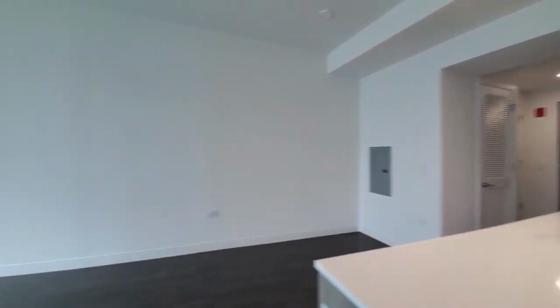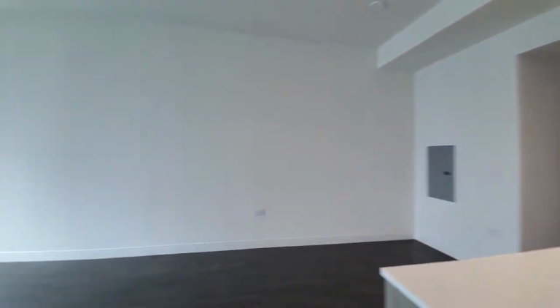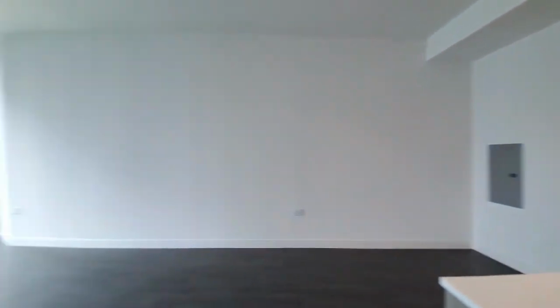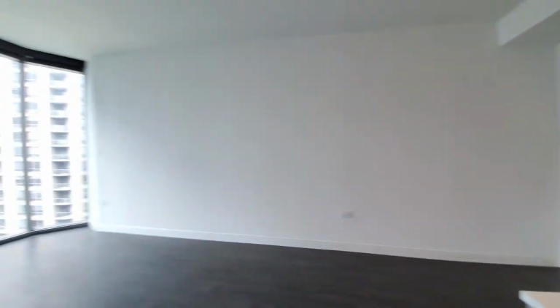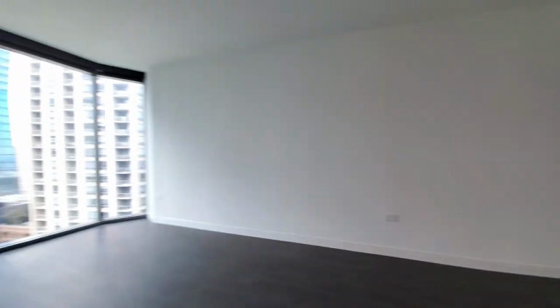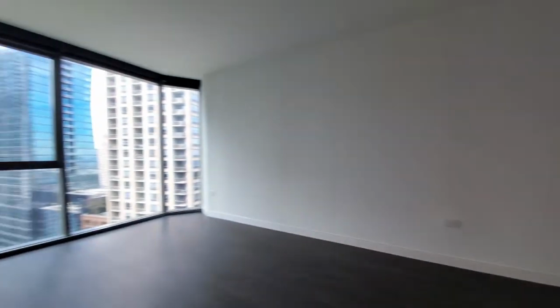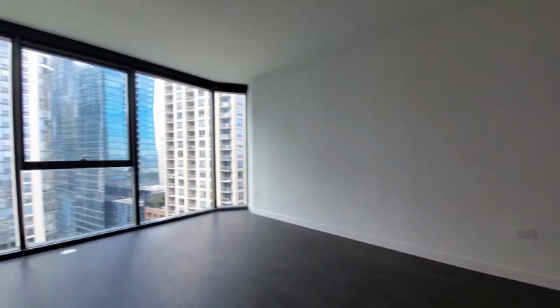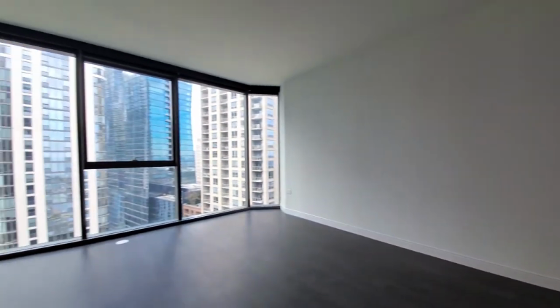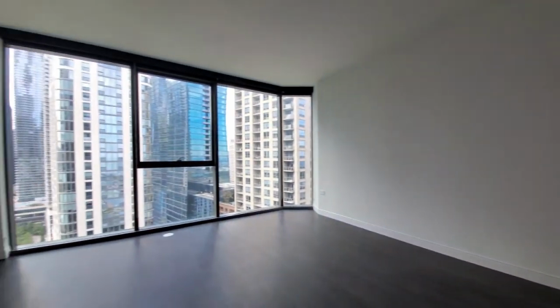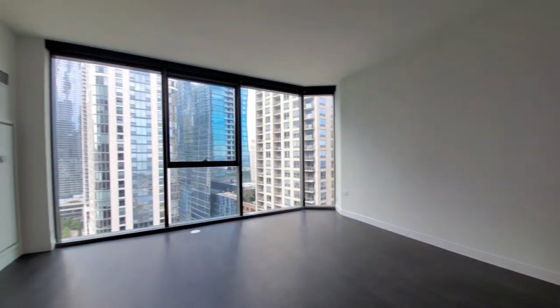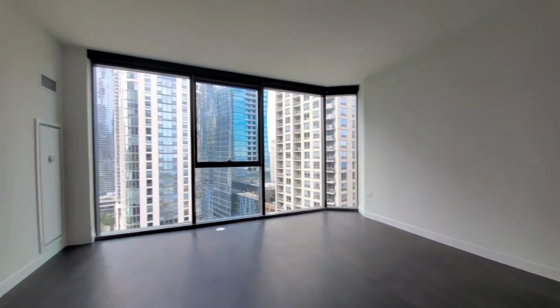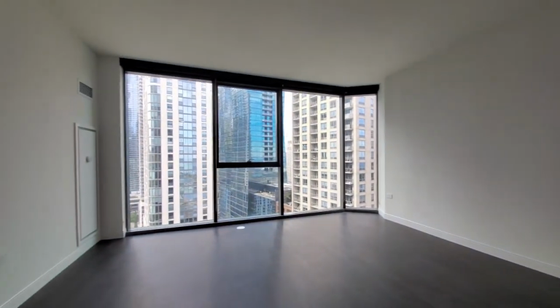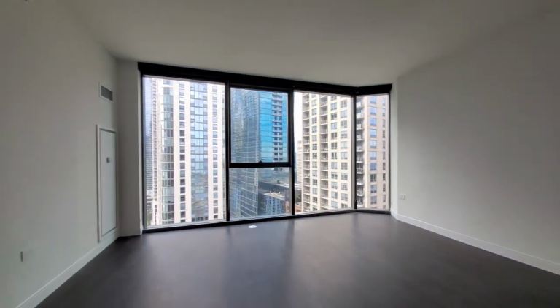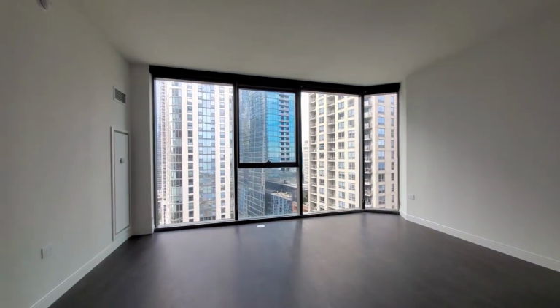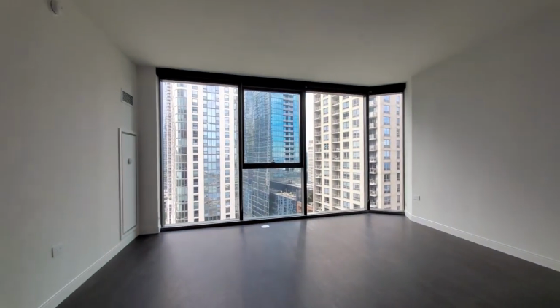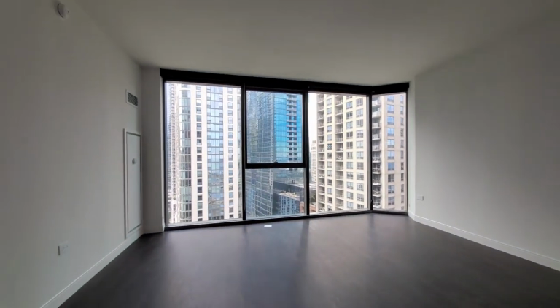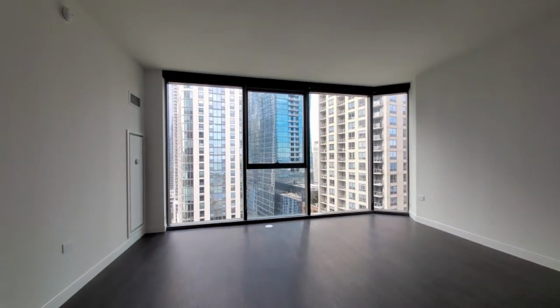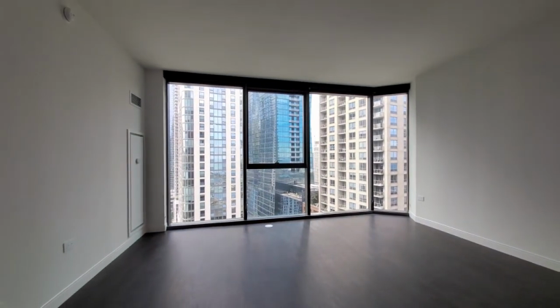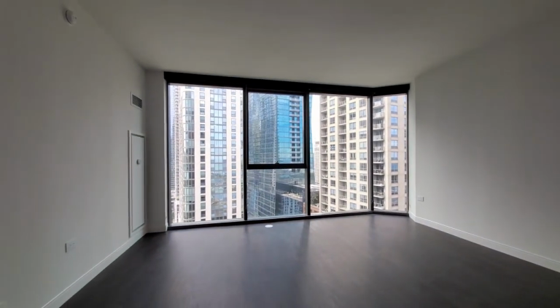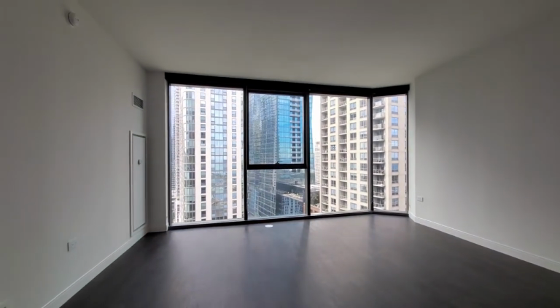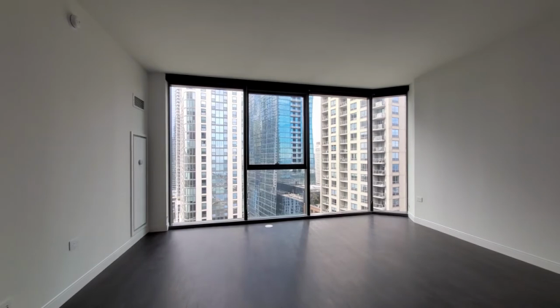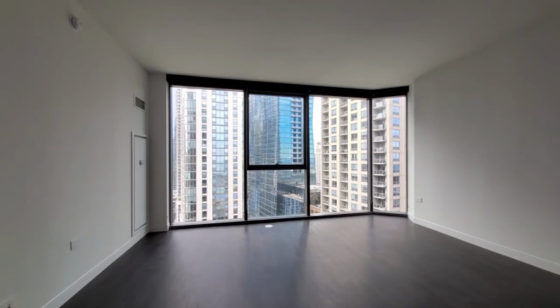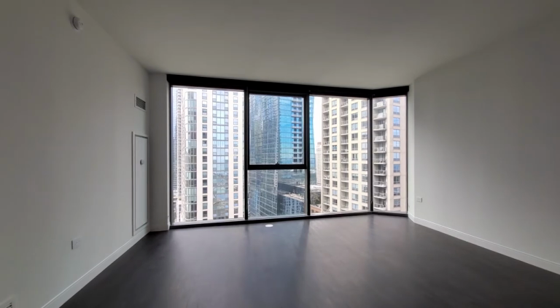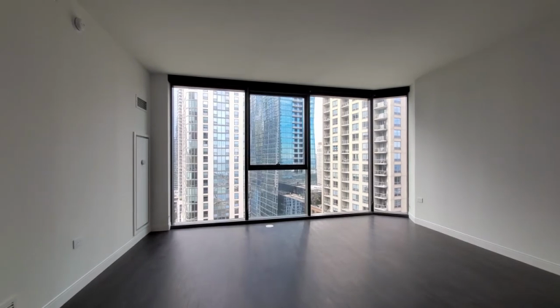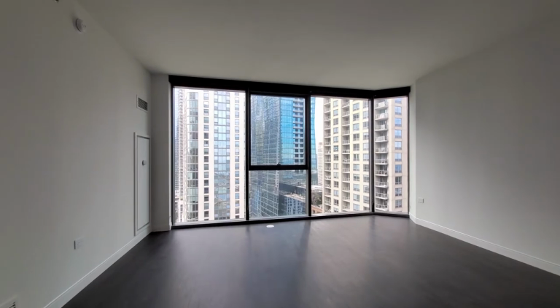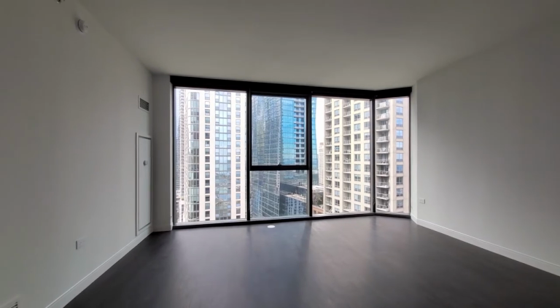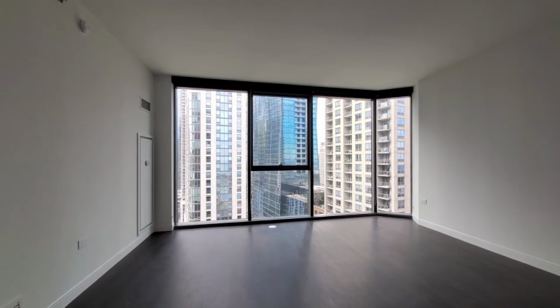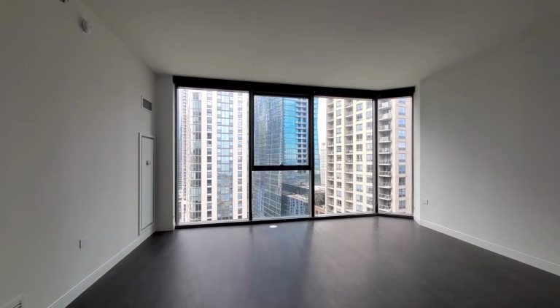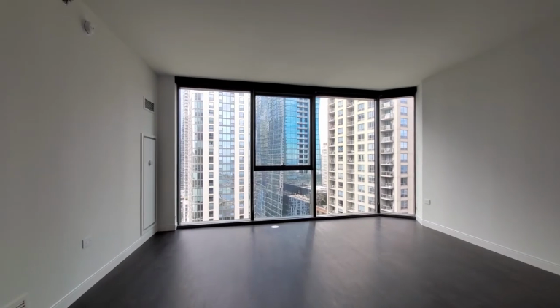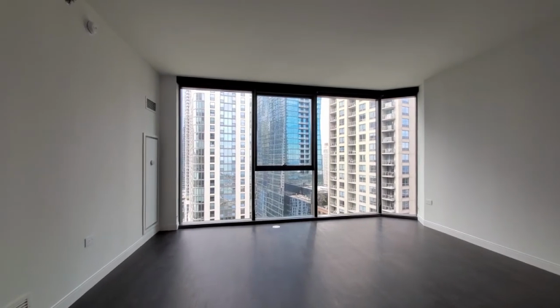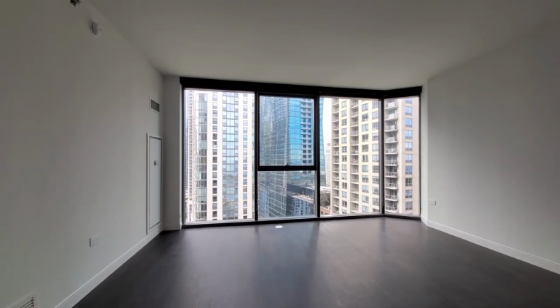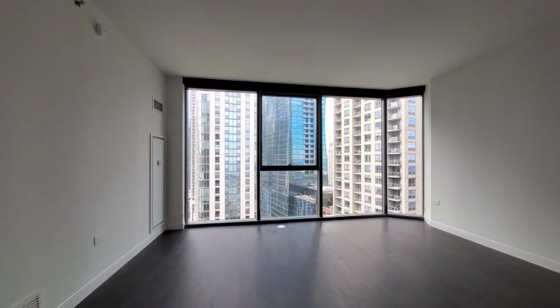Kicking back again toward those great windows. The angled window expands the view.